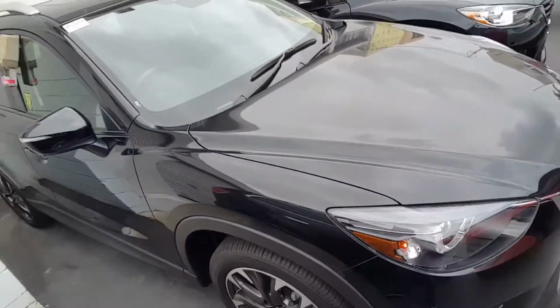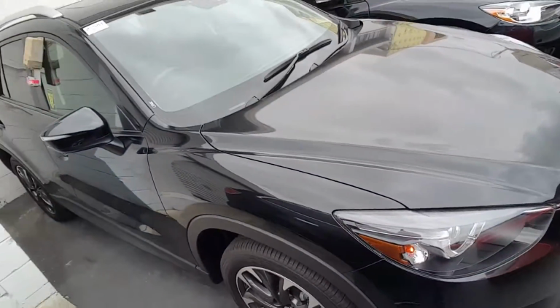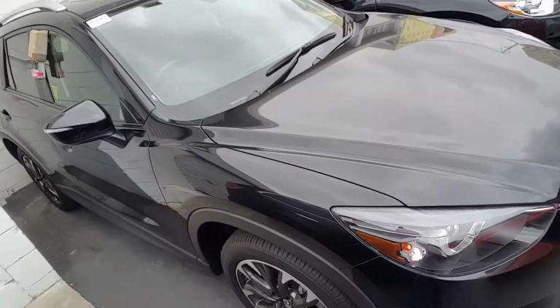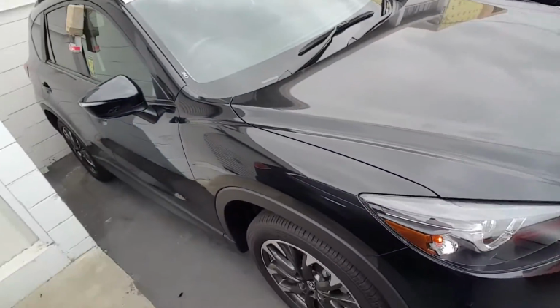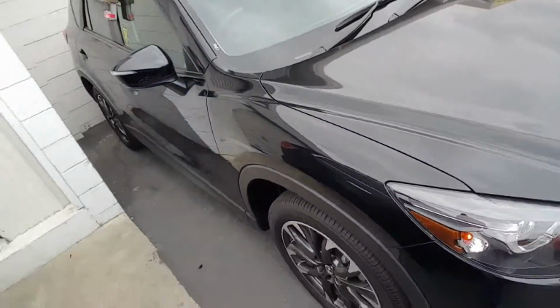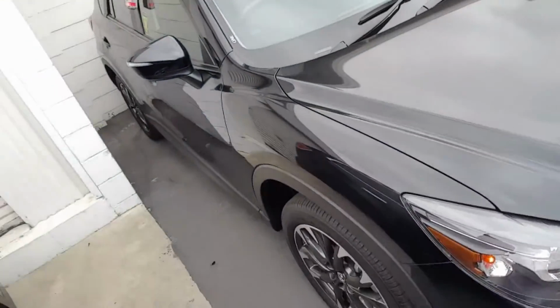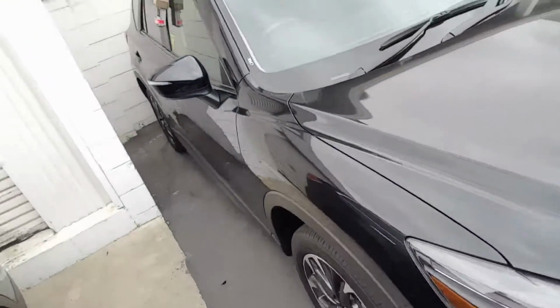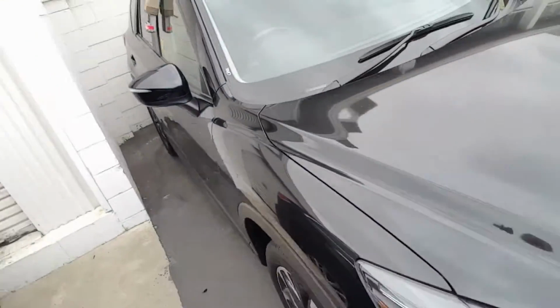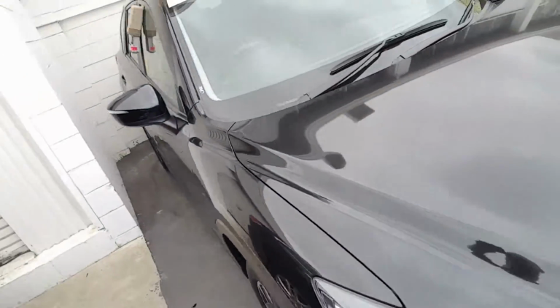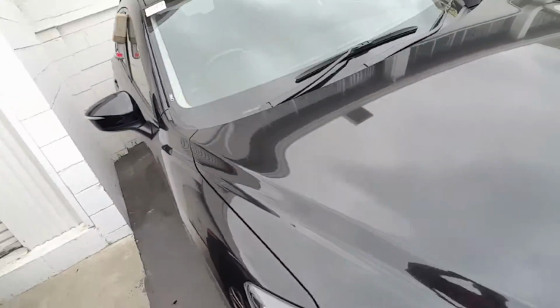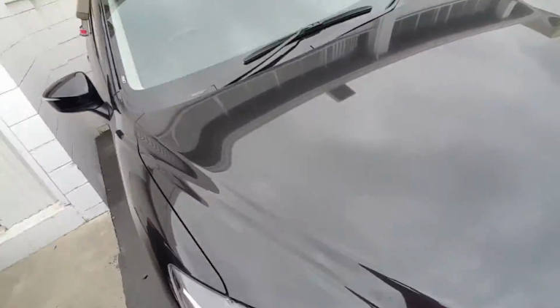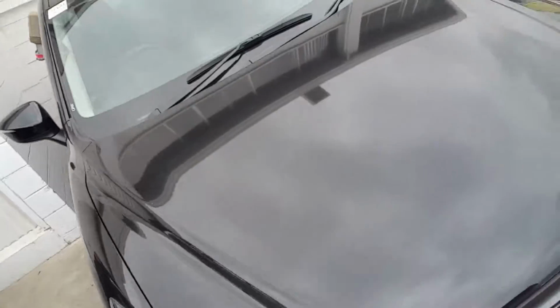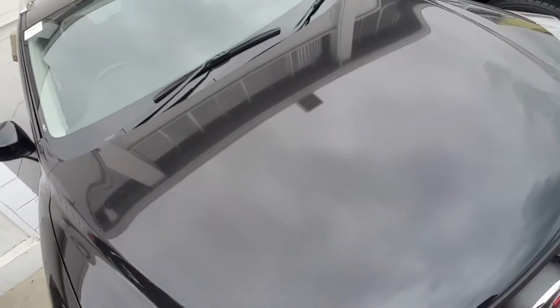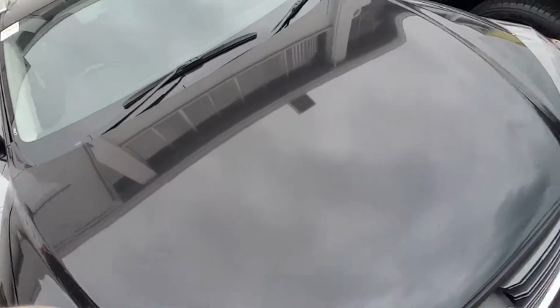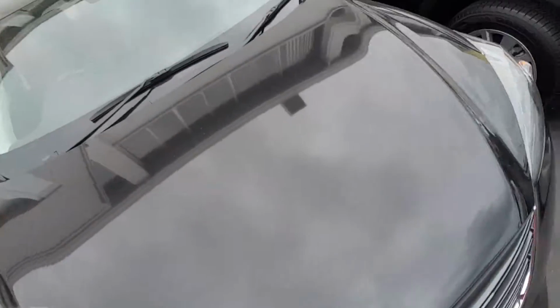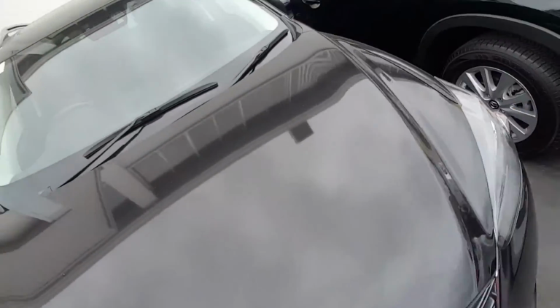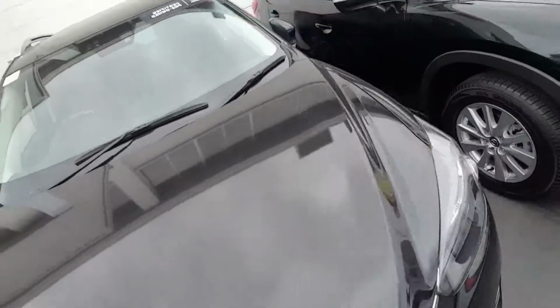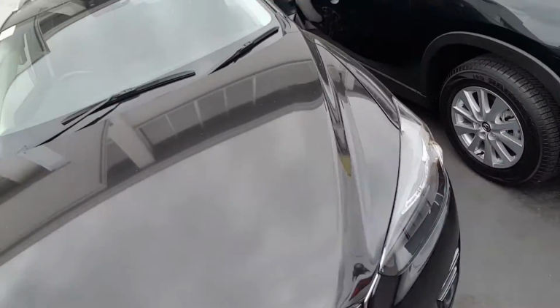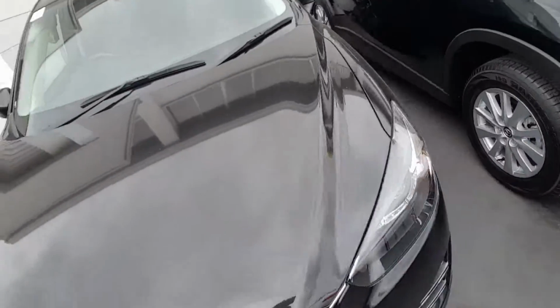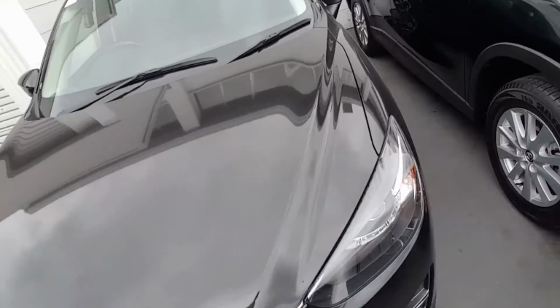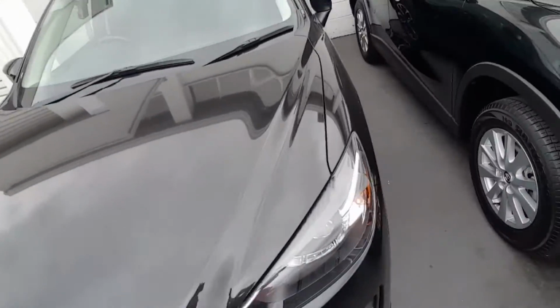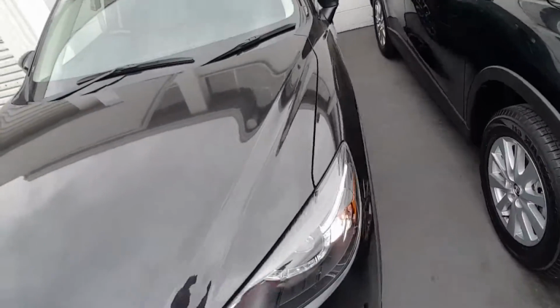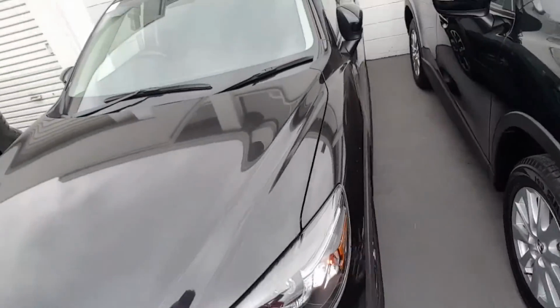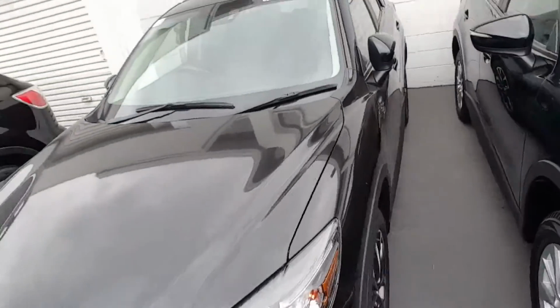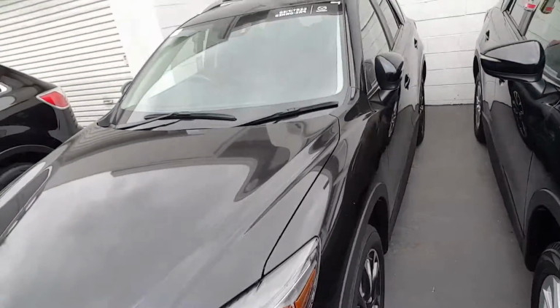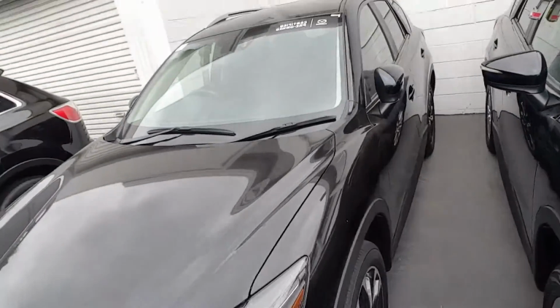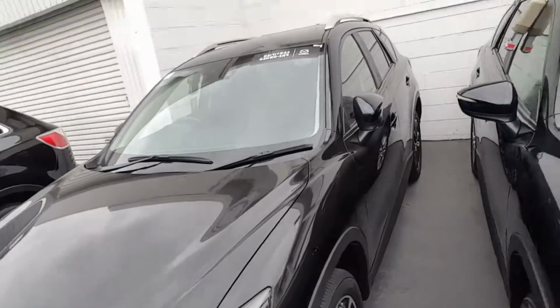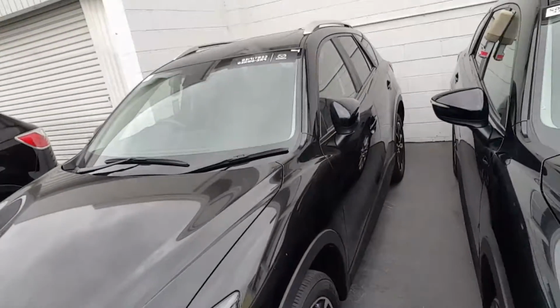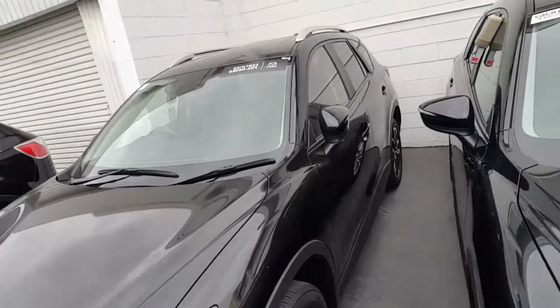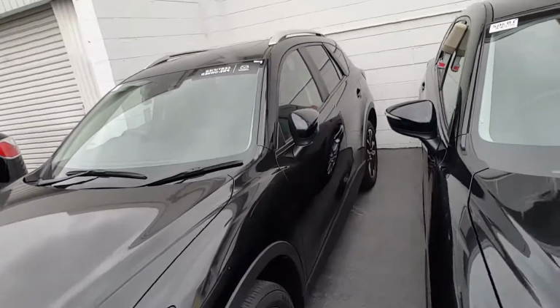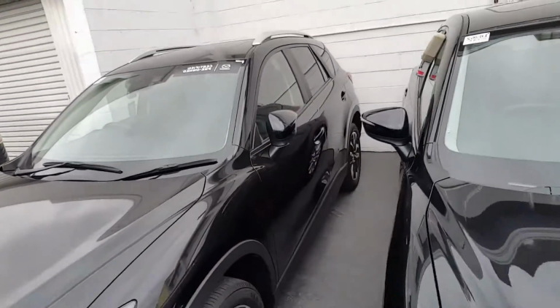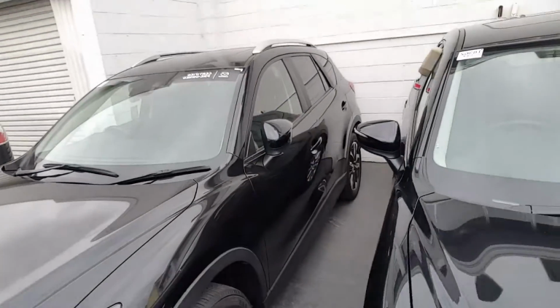There's very little space here — I hope you can see the whole car.